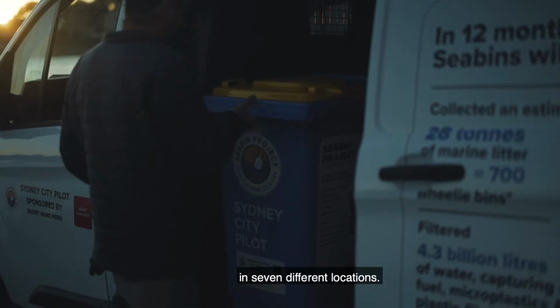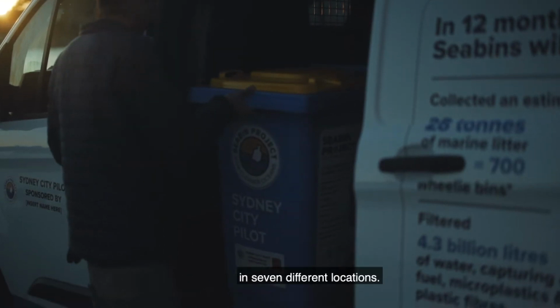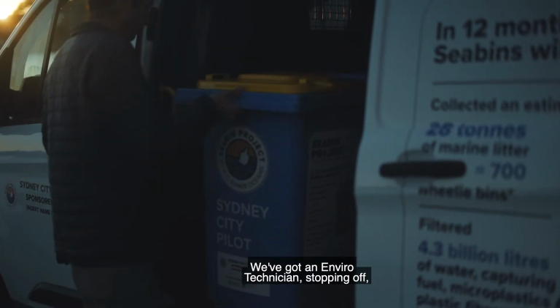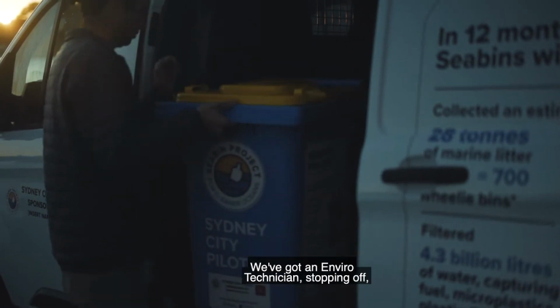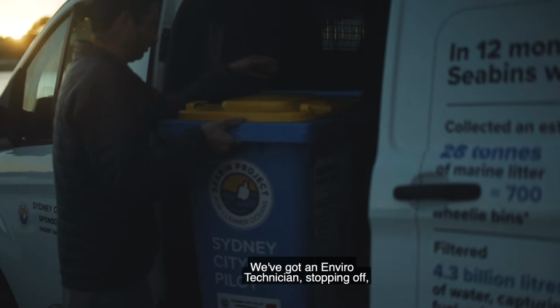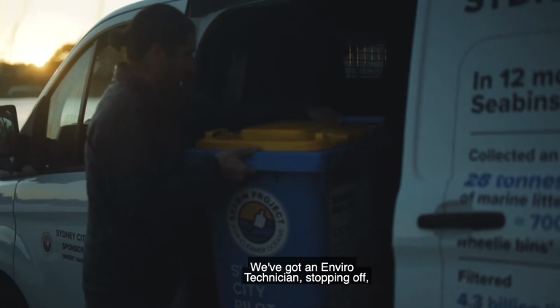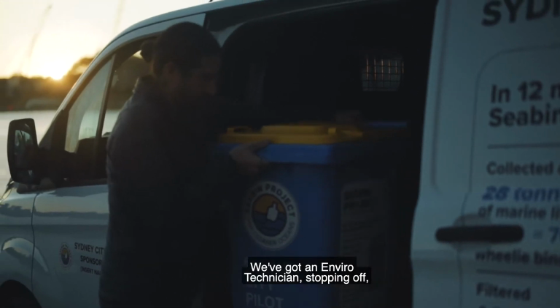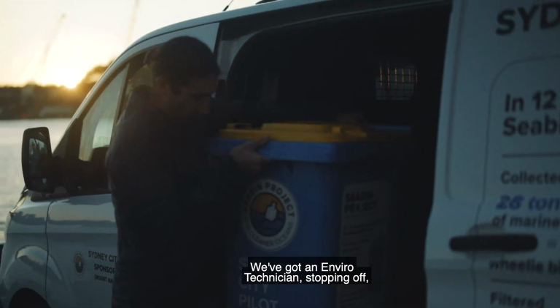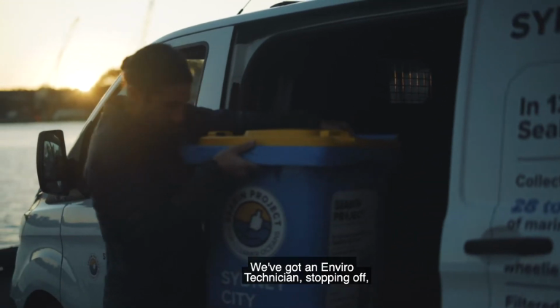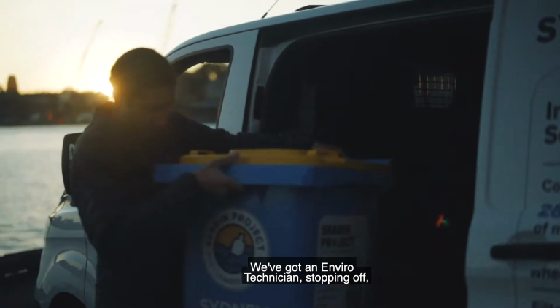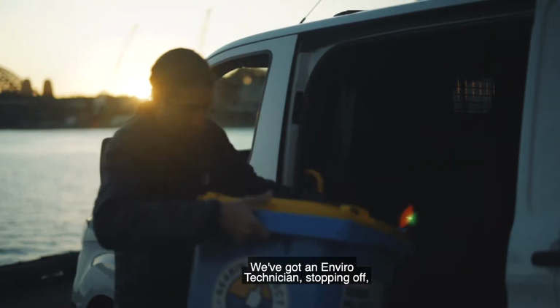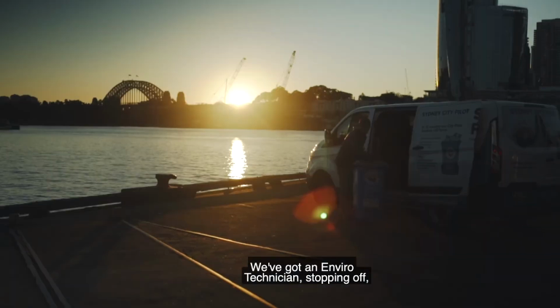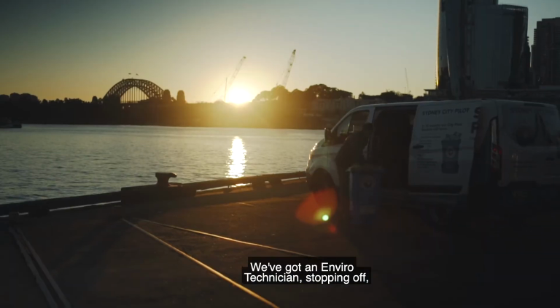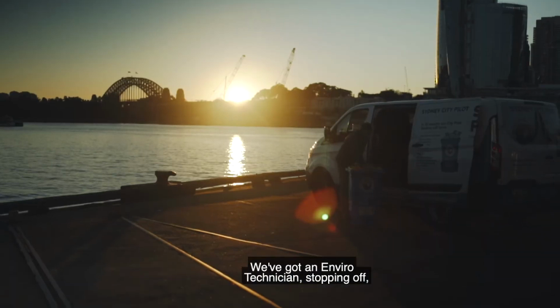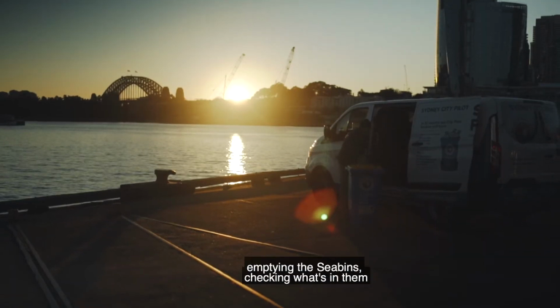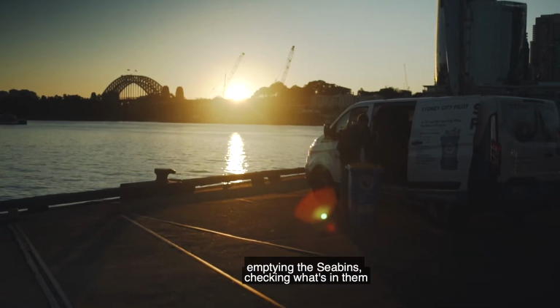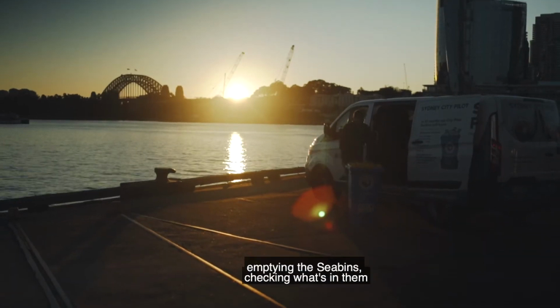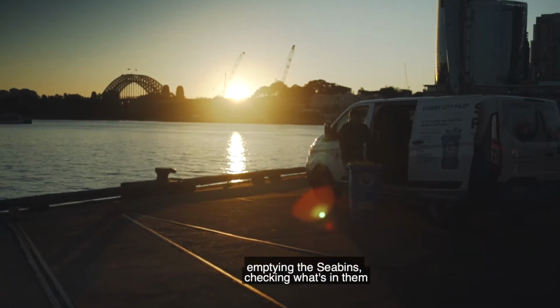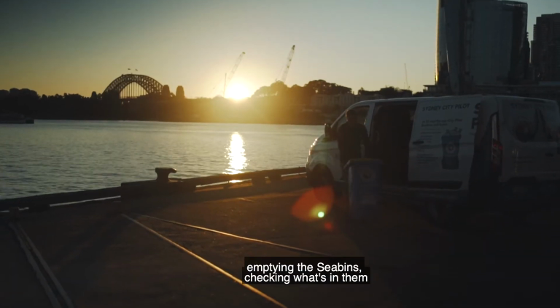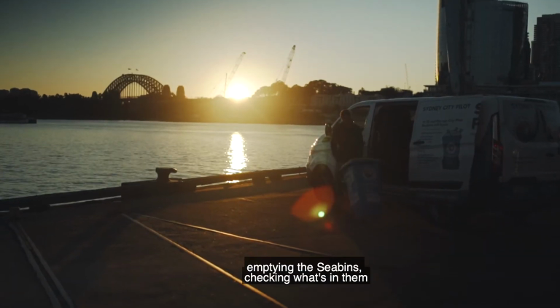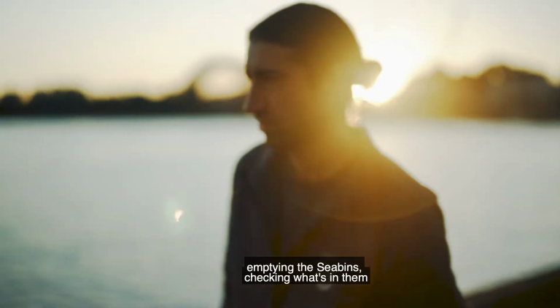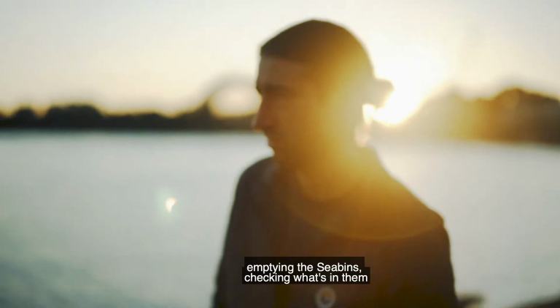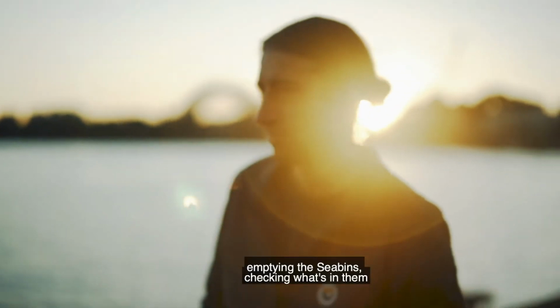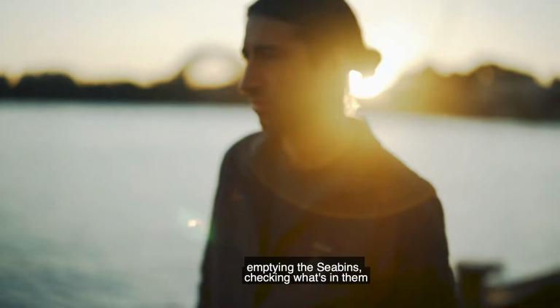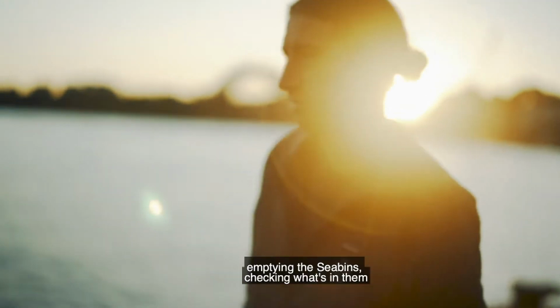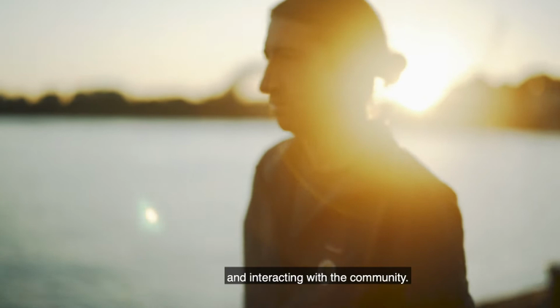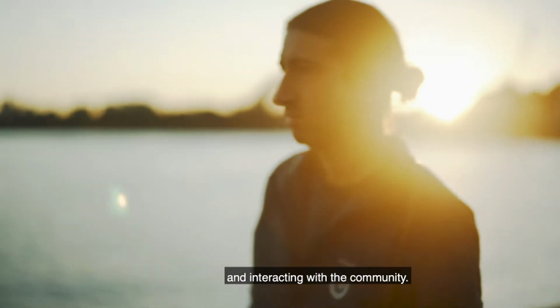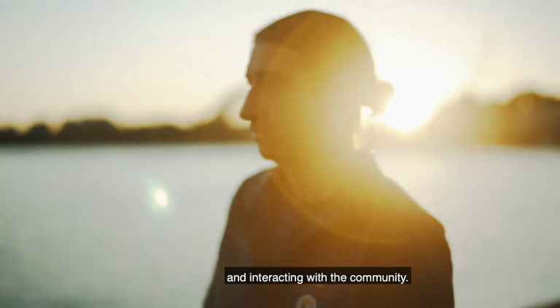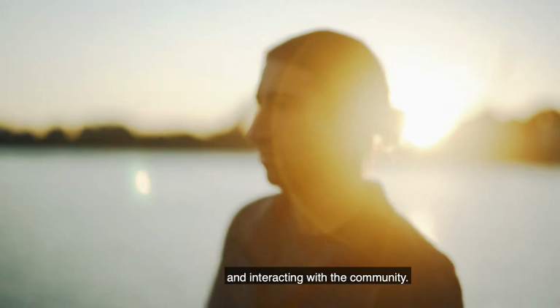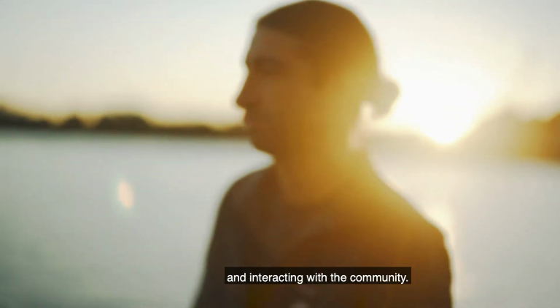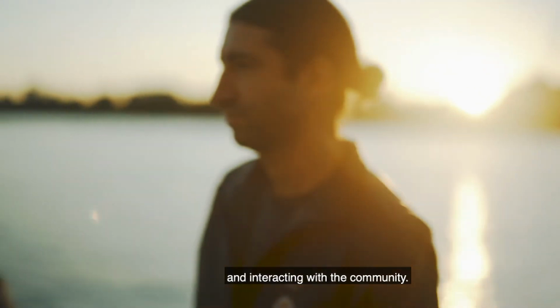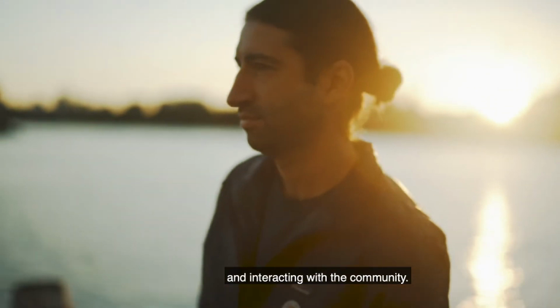We've got an environmental technician stopping off, emptying the seabins, checking what's in them and interacting with the community.